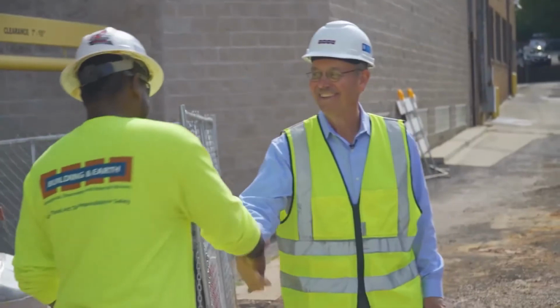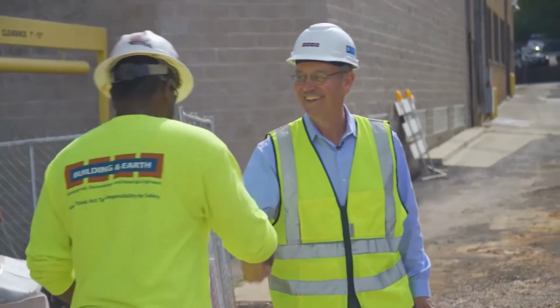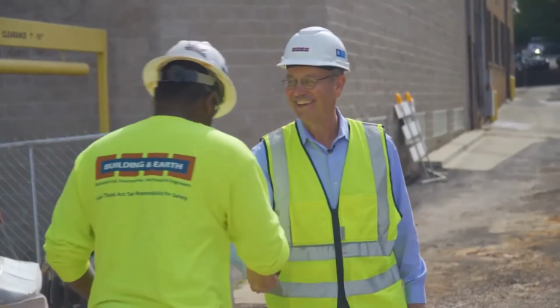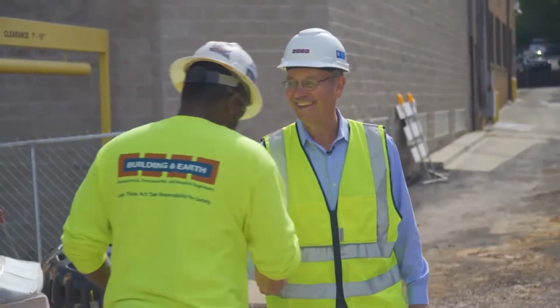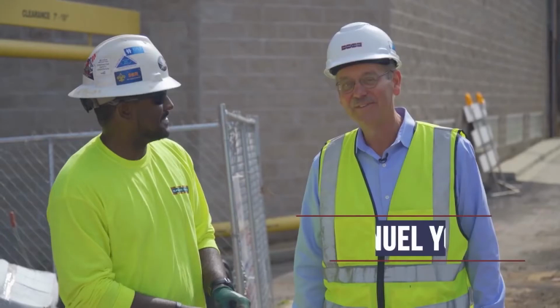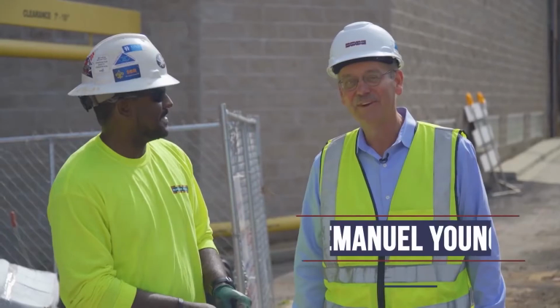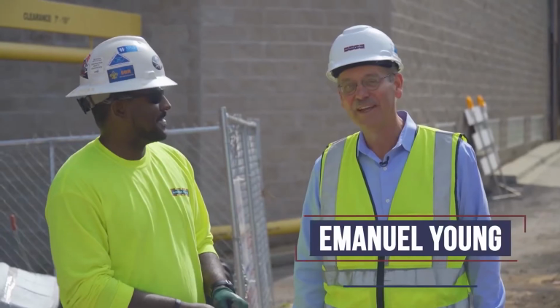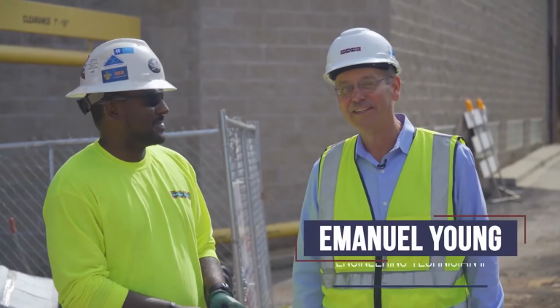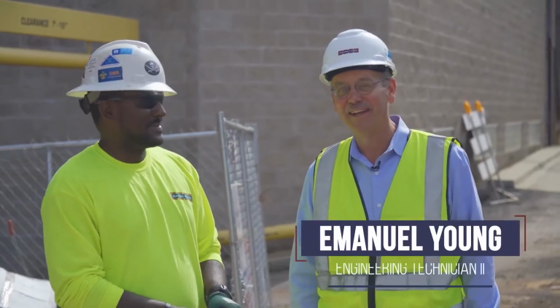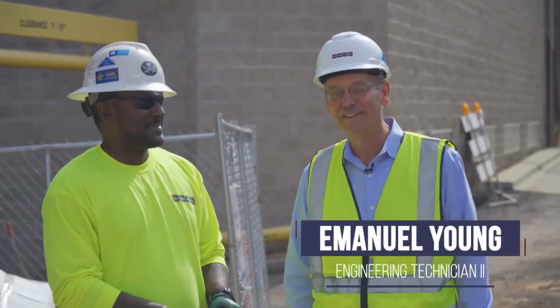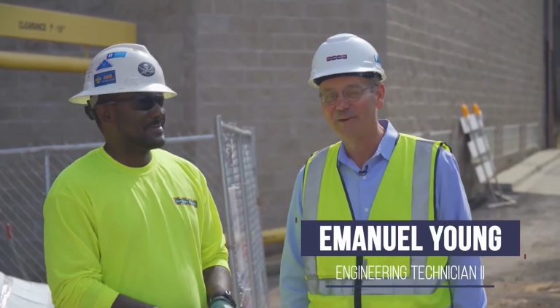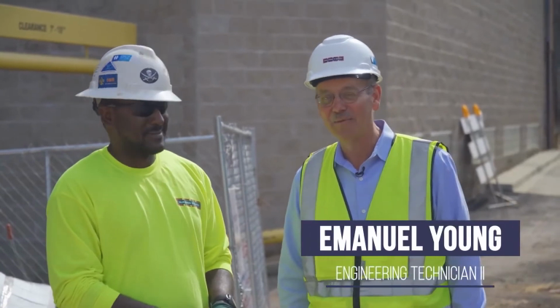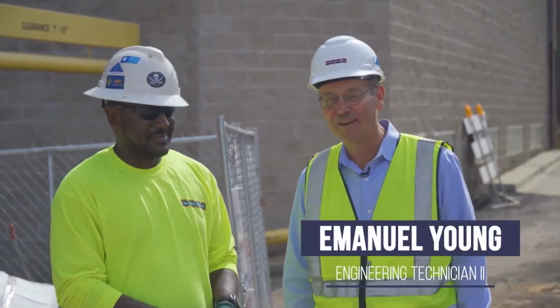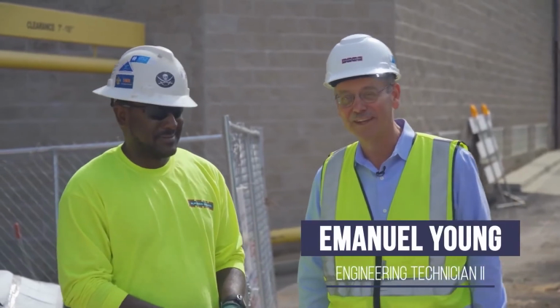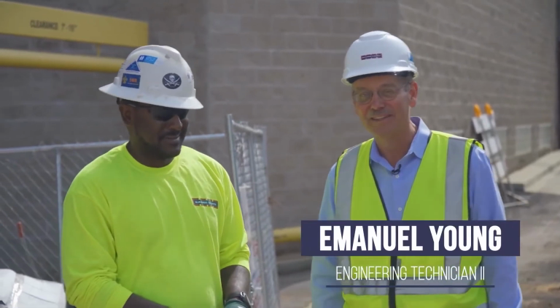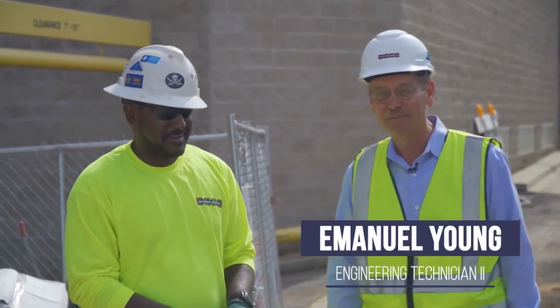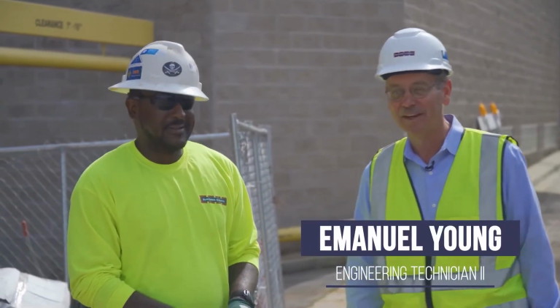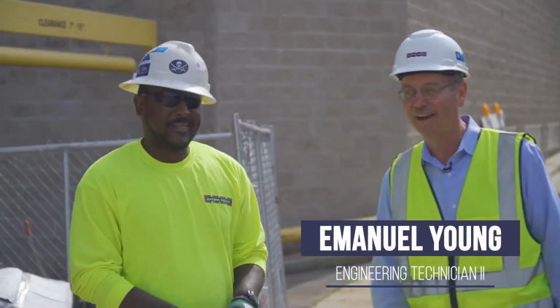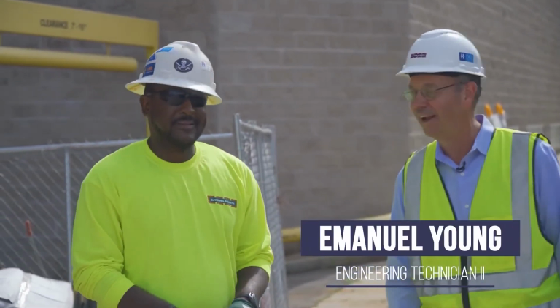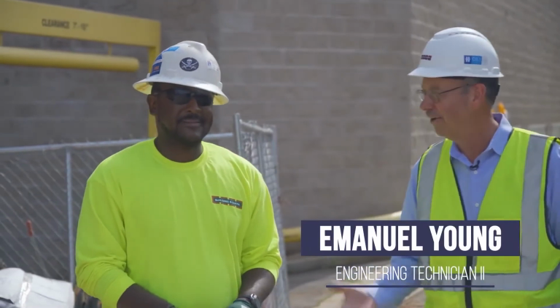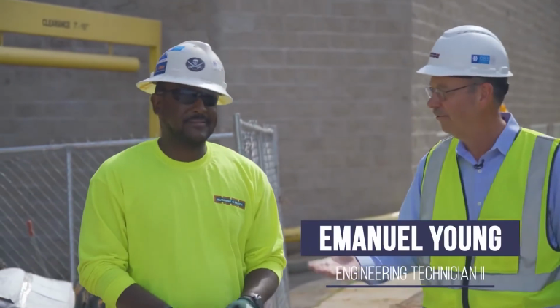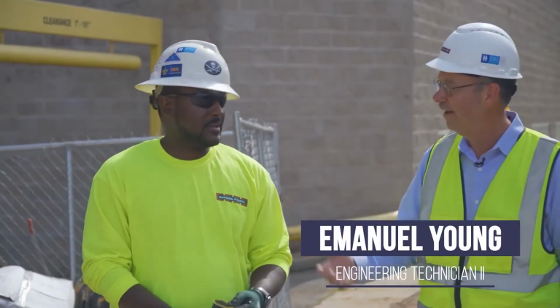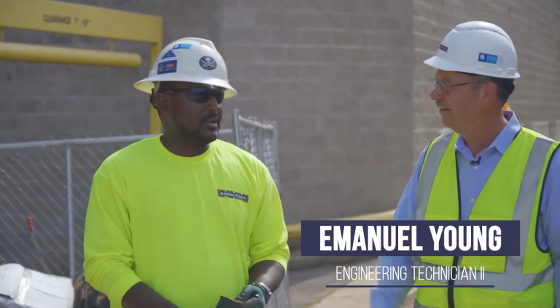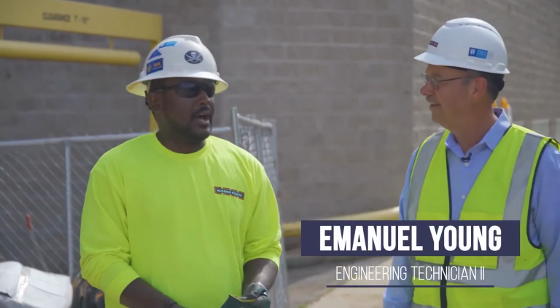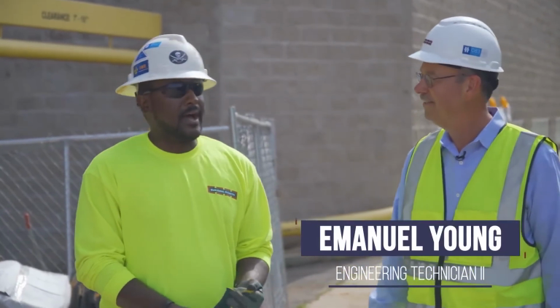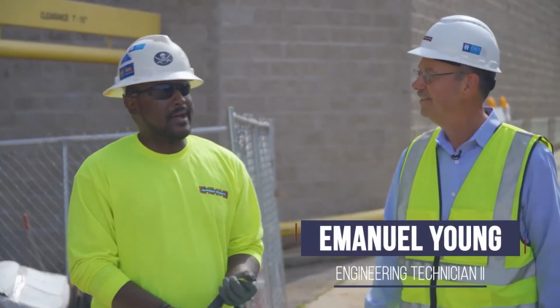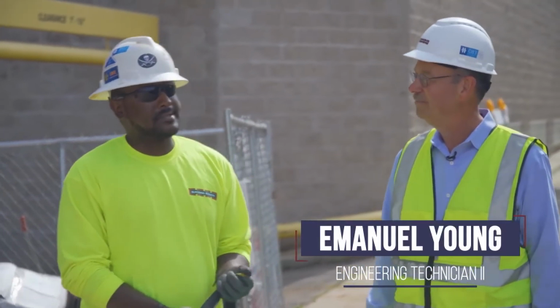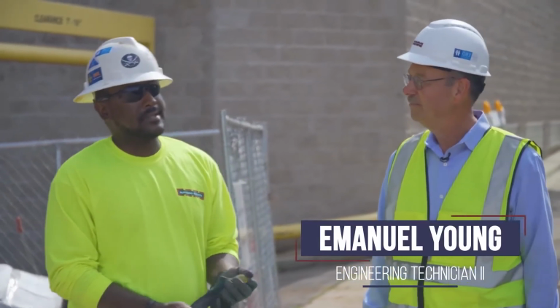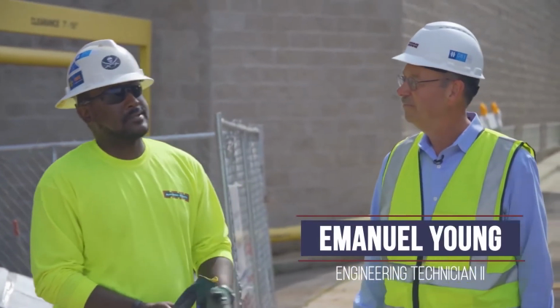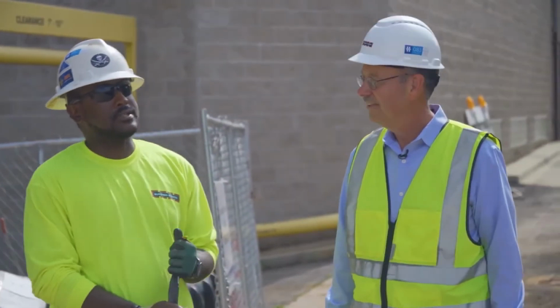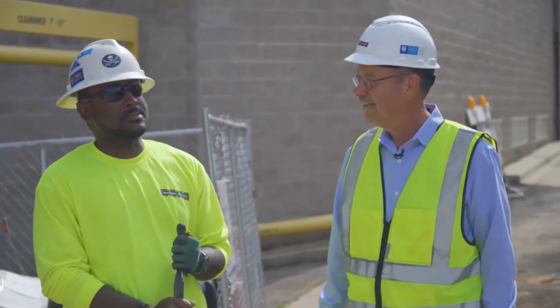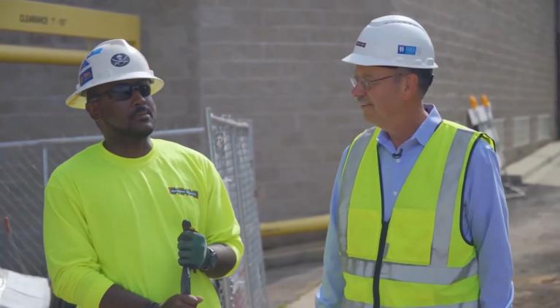Manny's our lead technician on the project. He's been handling it. How long have you been out here now? Since September.